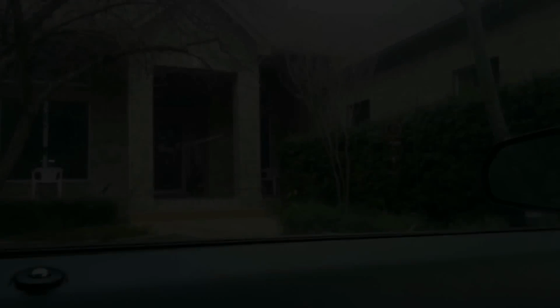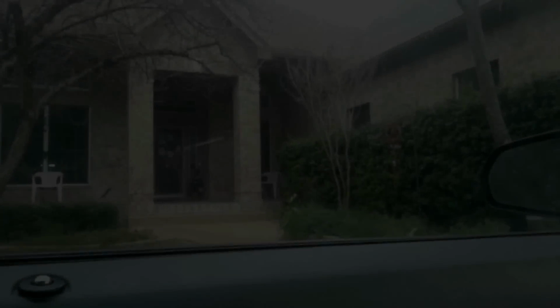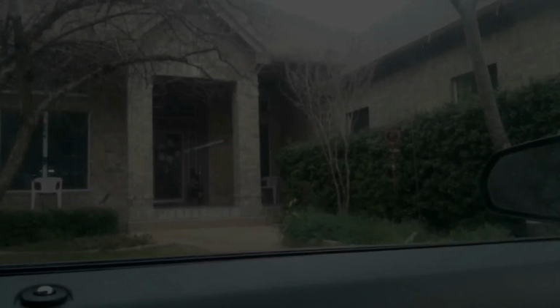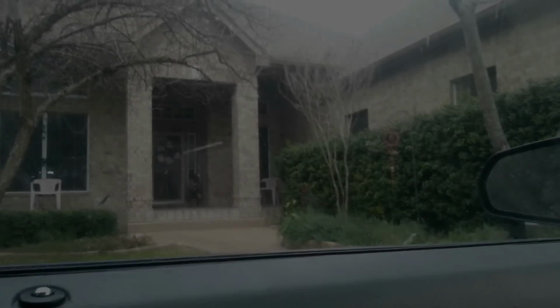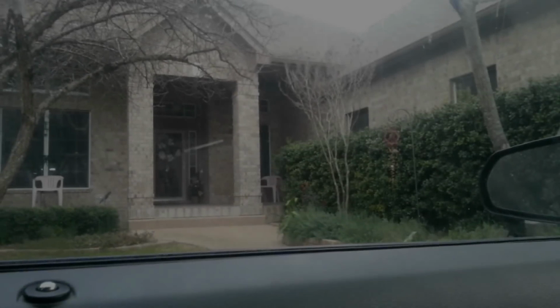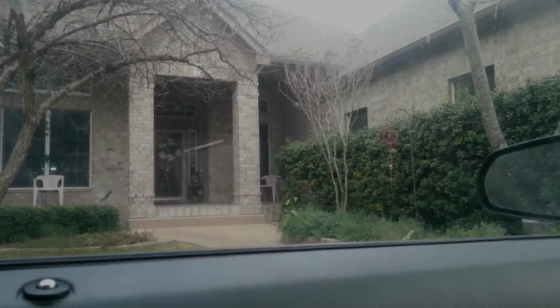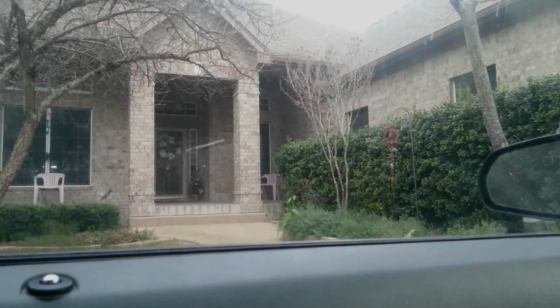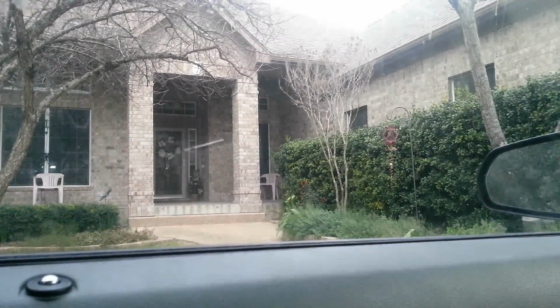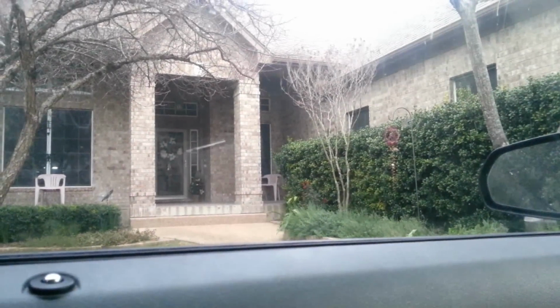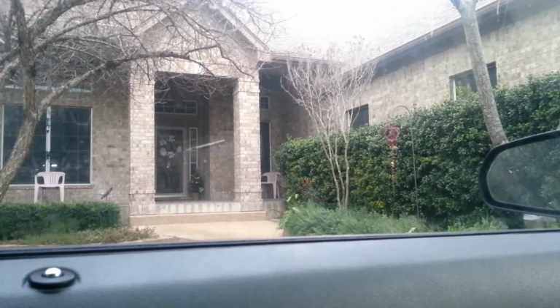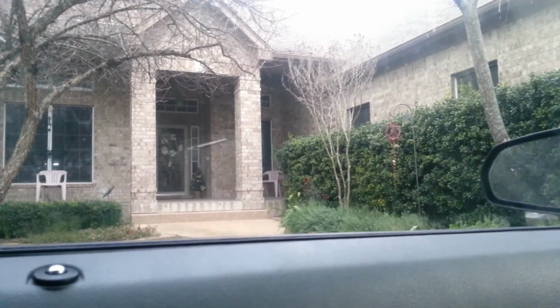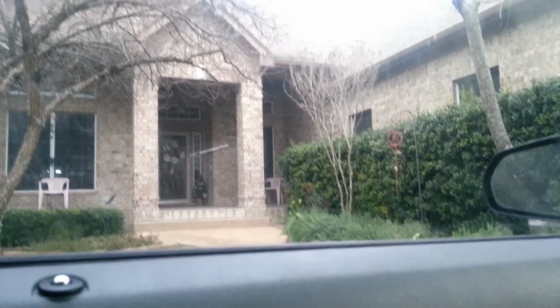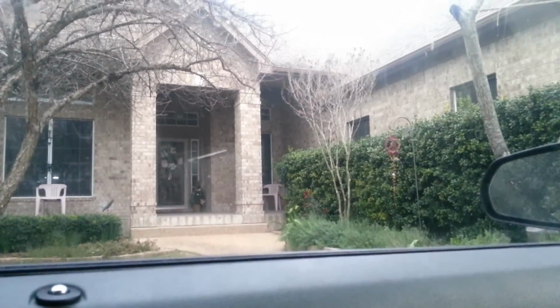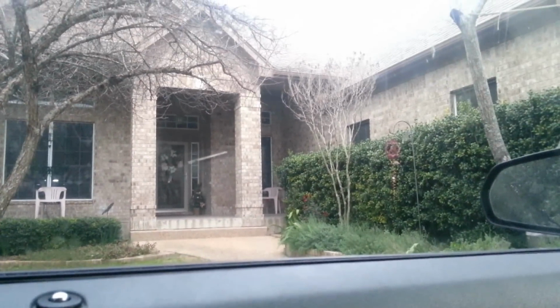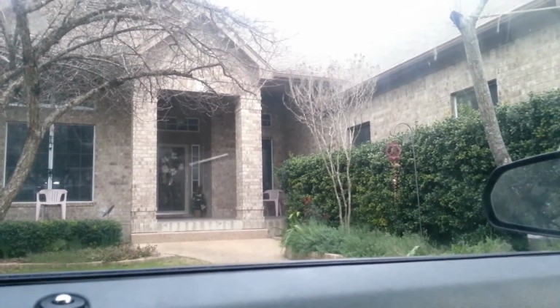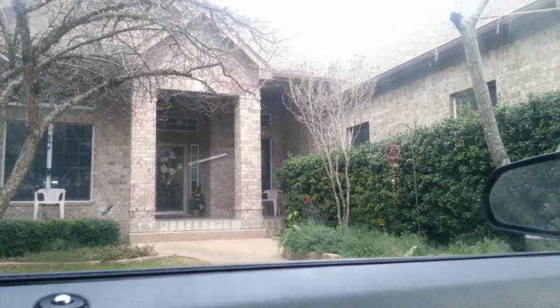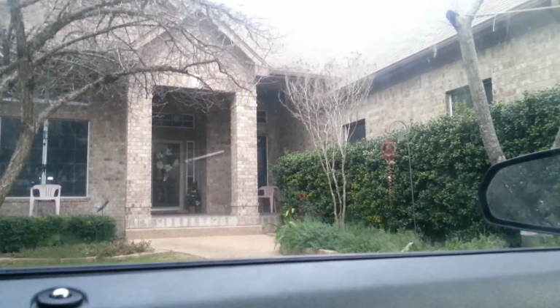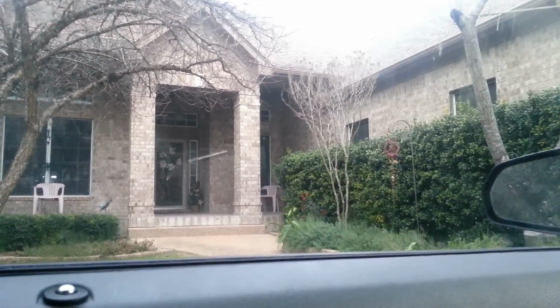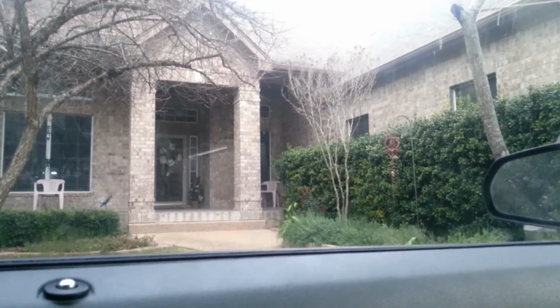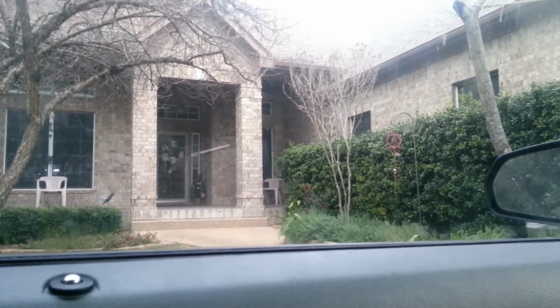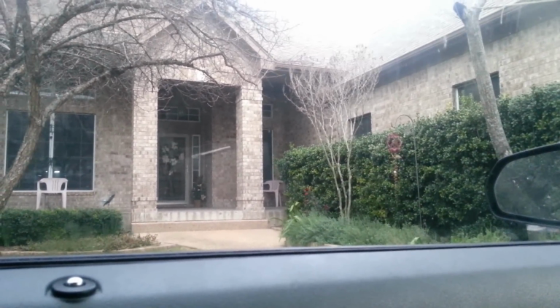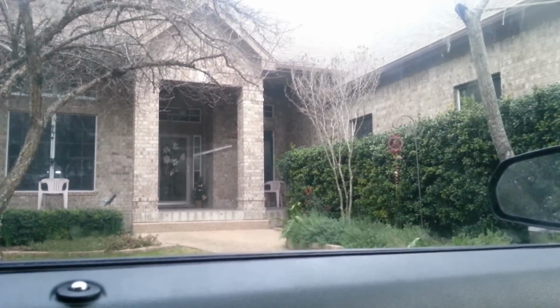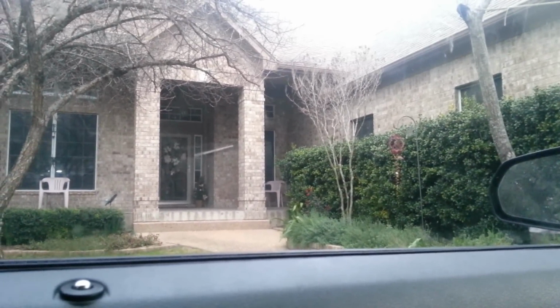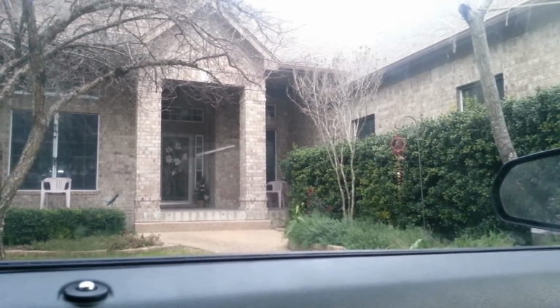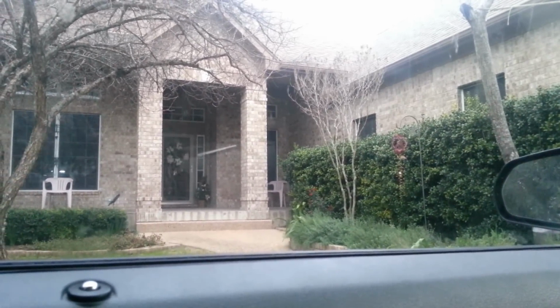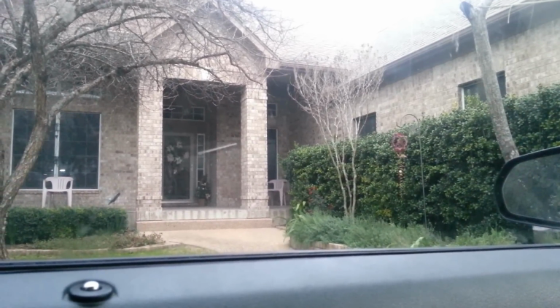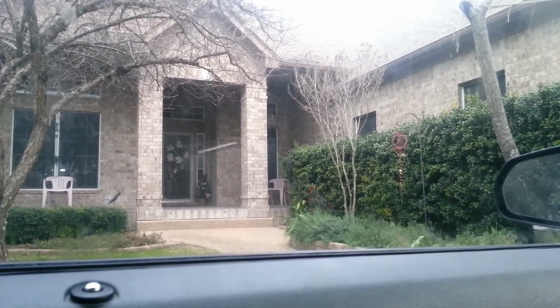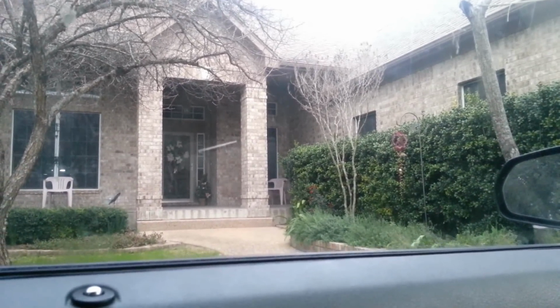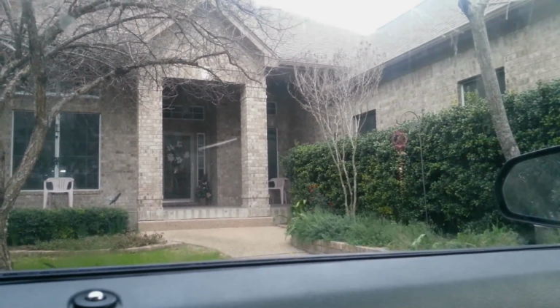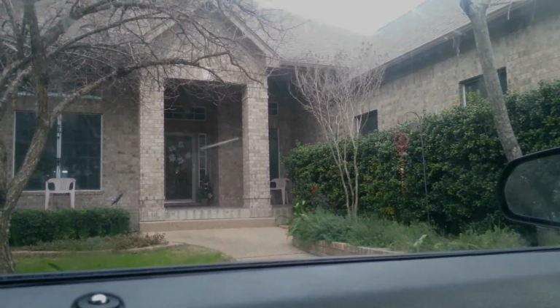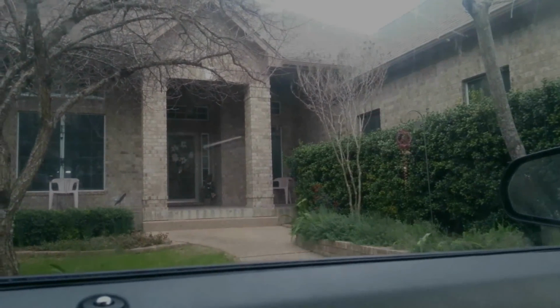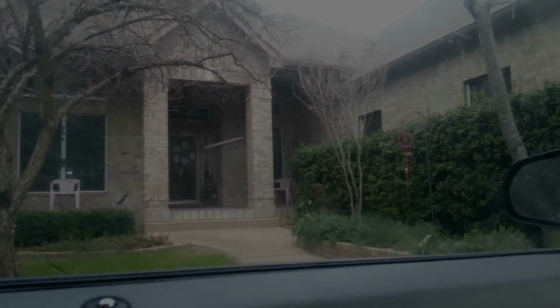So here I am. I just made it to this guy's house, and we'll see how it goes inside. Give me a minute, guys.